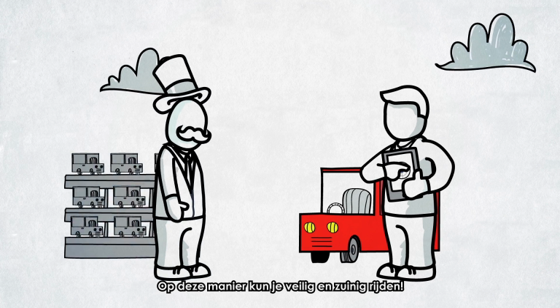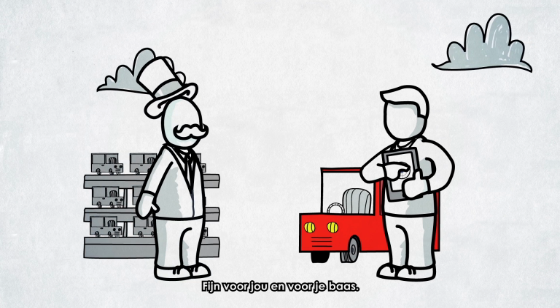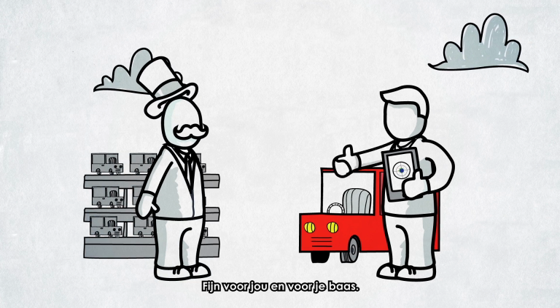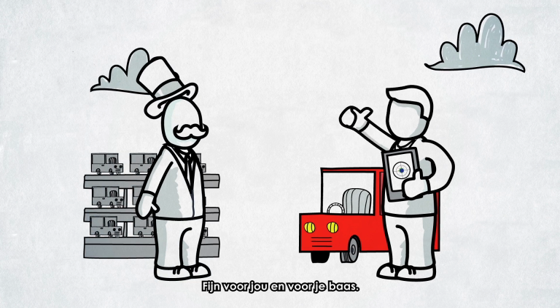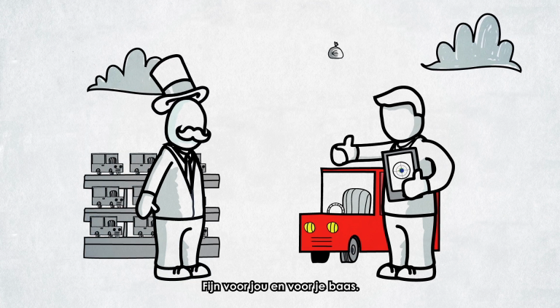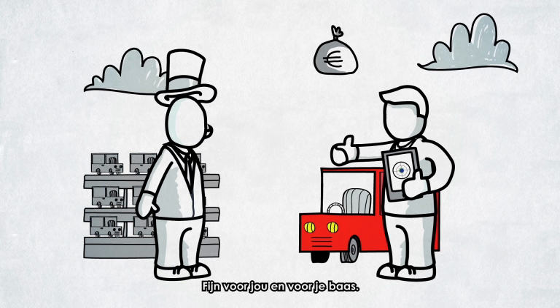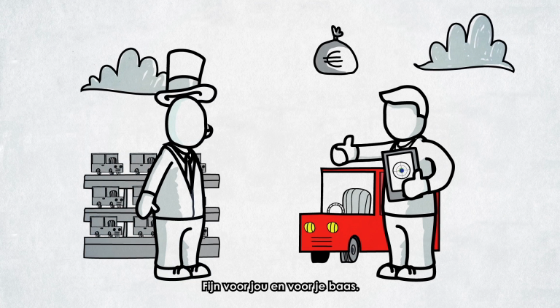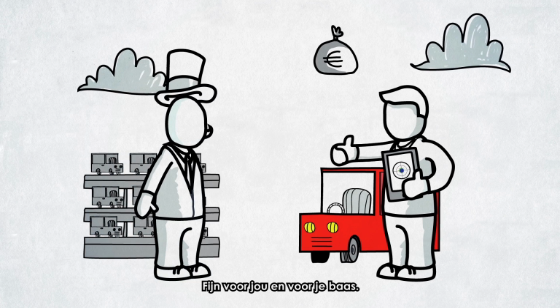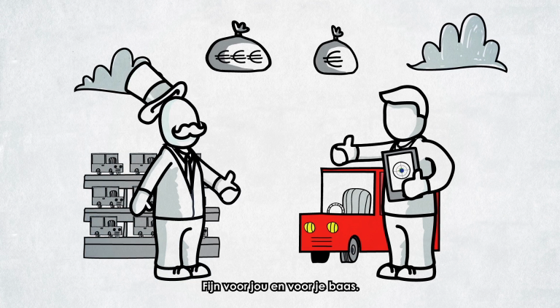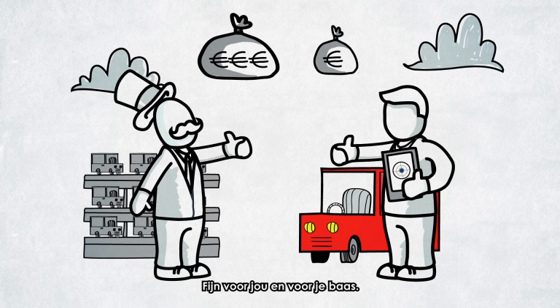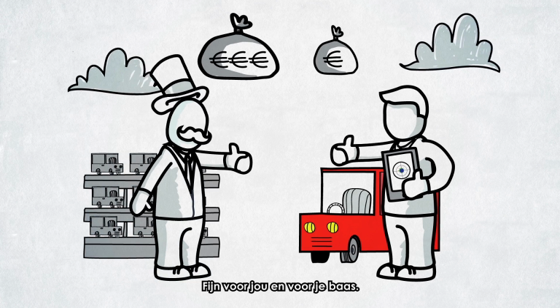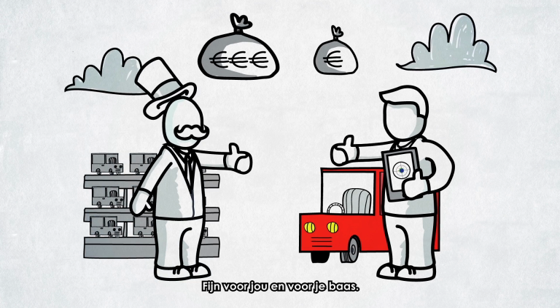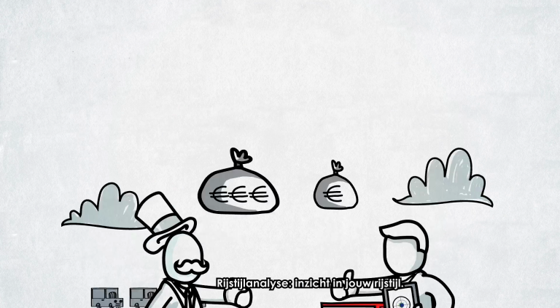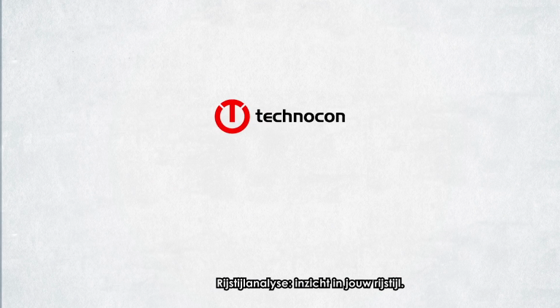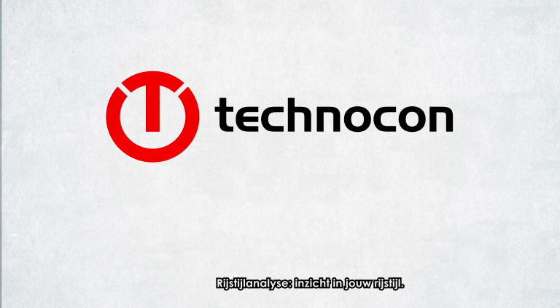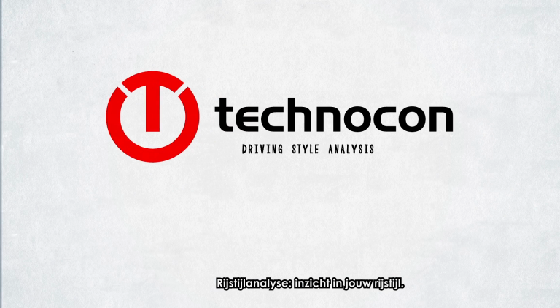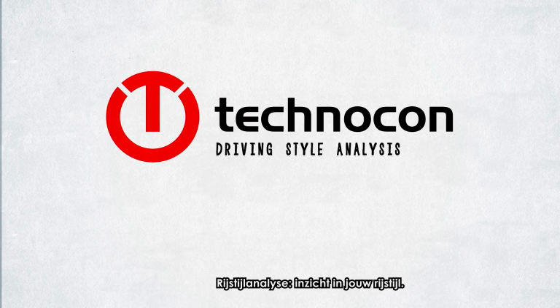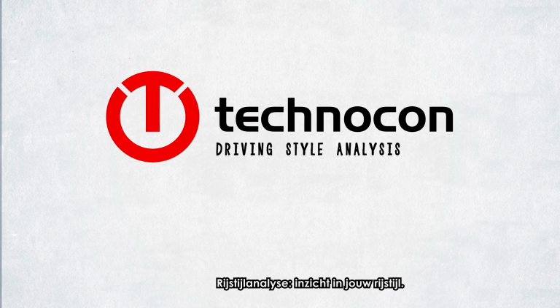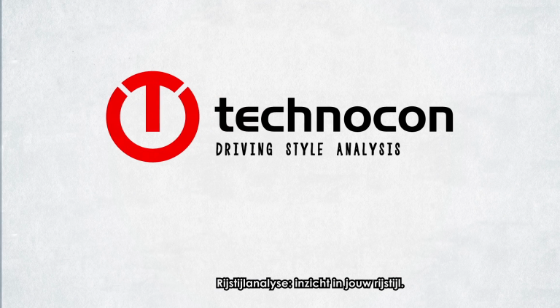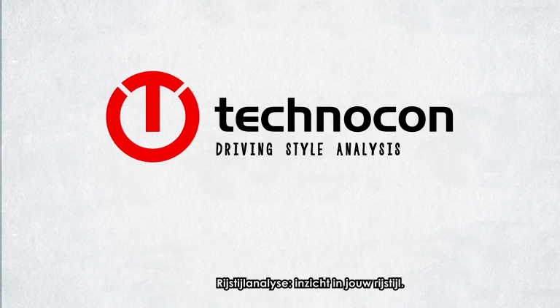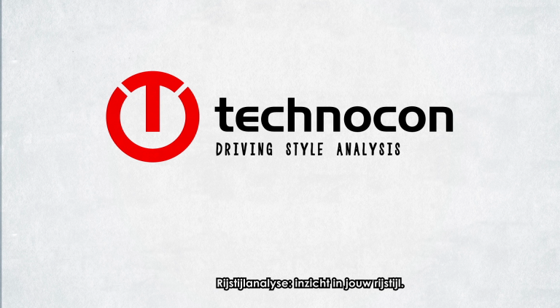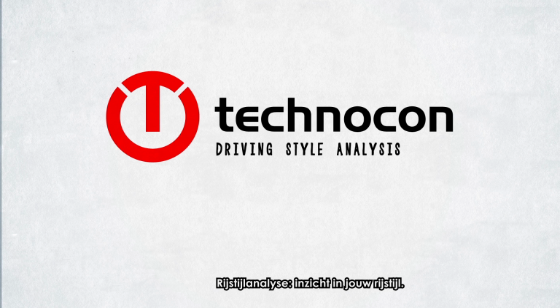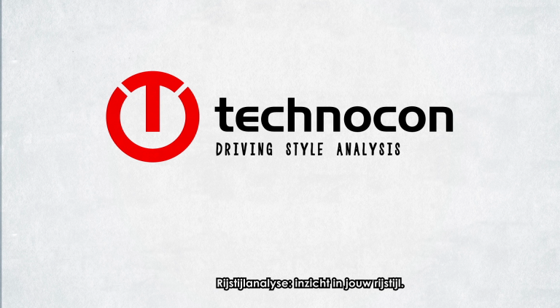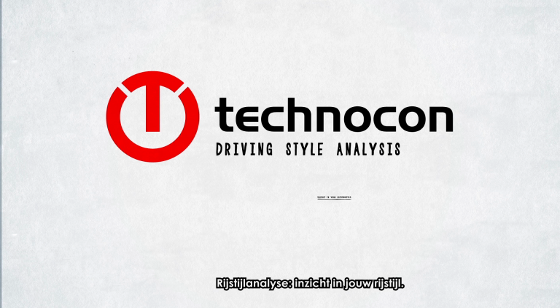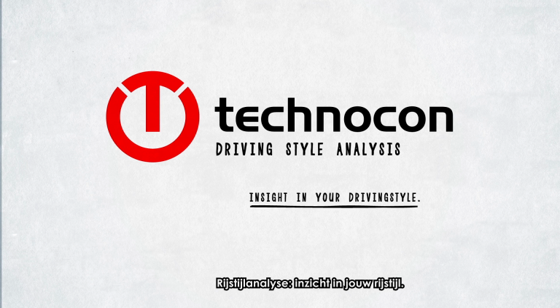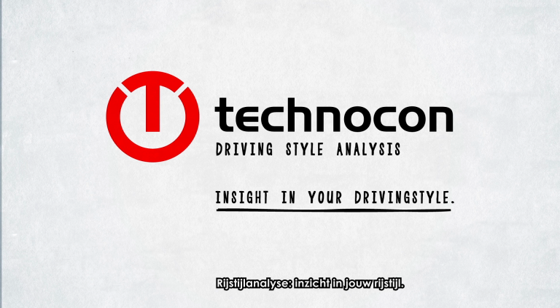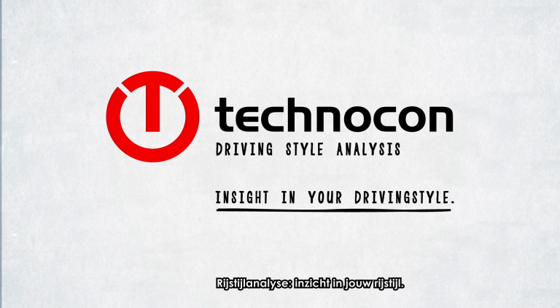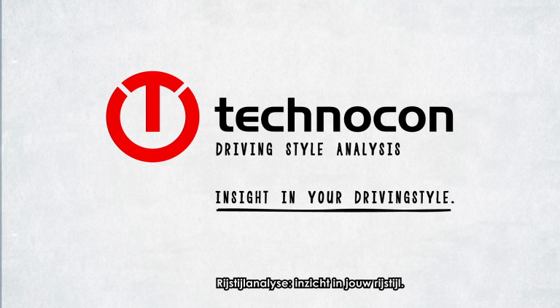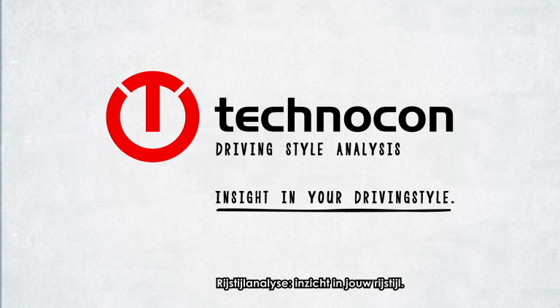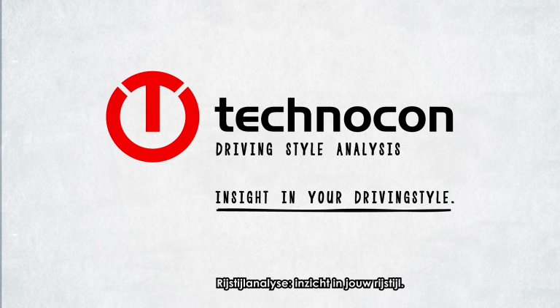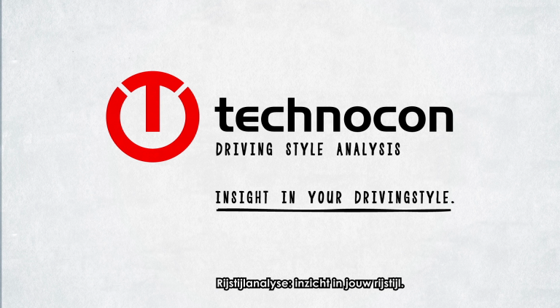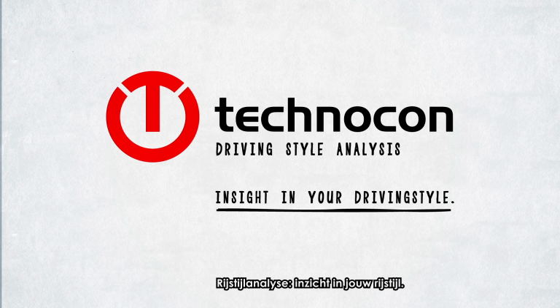Good for you and for your boss. Driving Style Analysis — insight in your driving style.